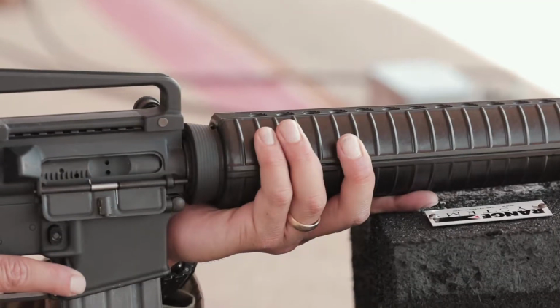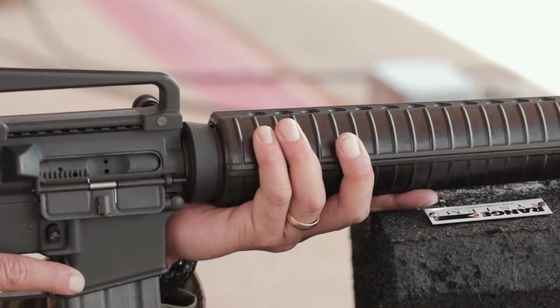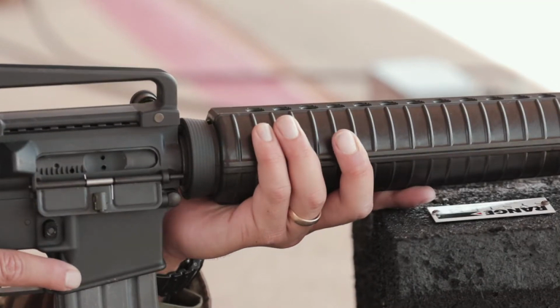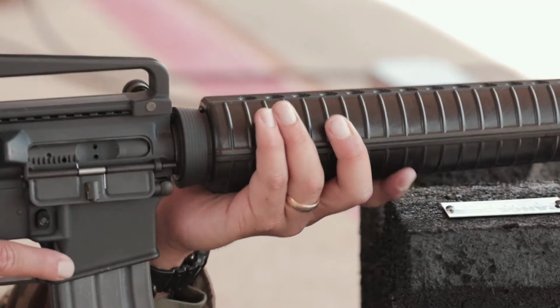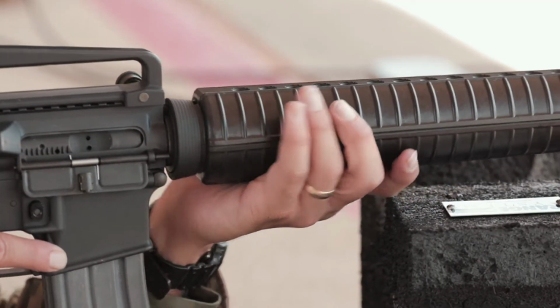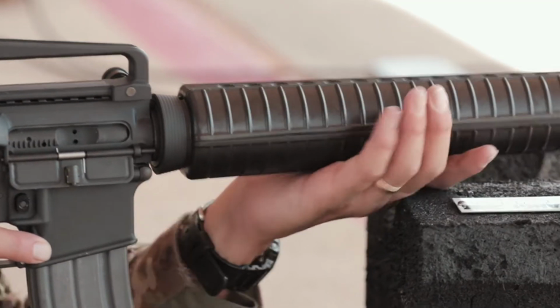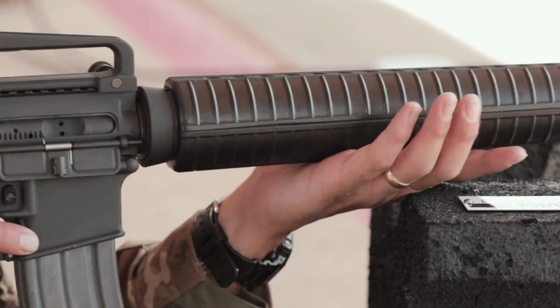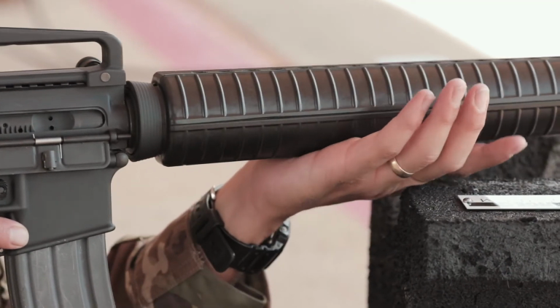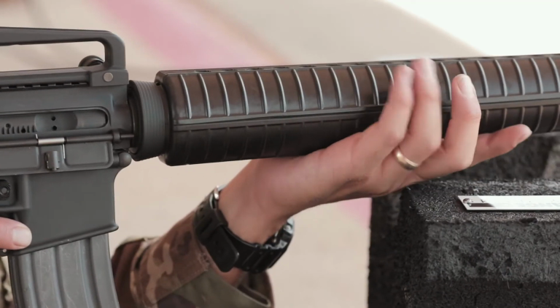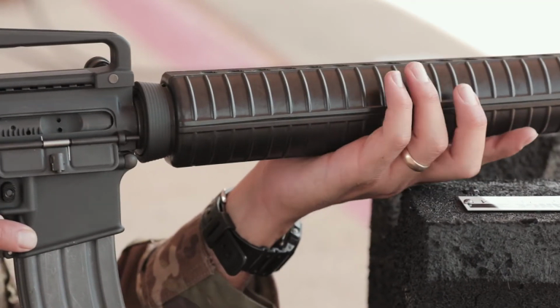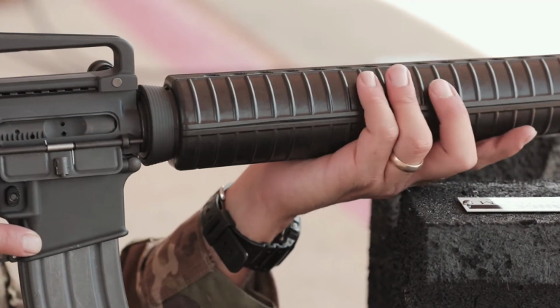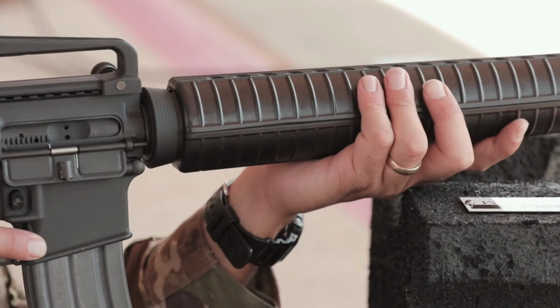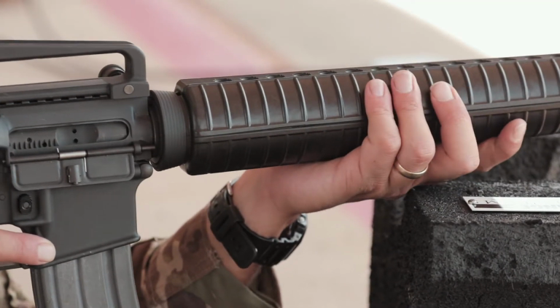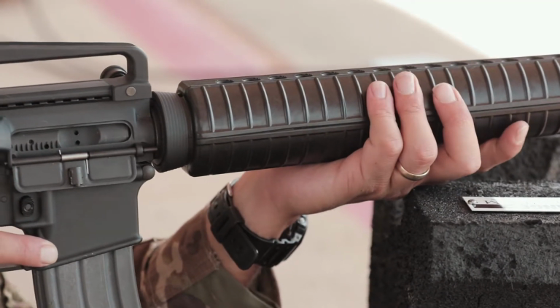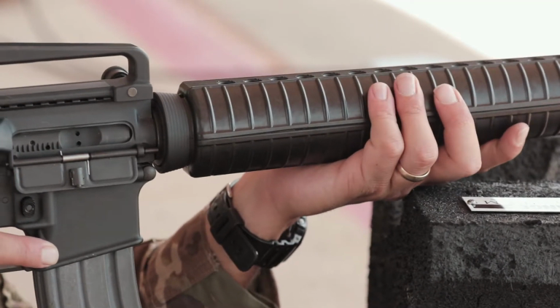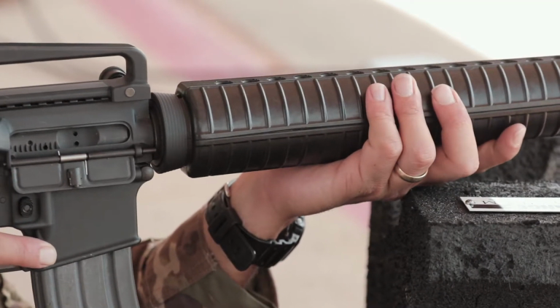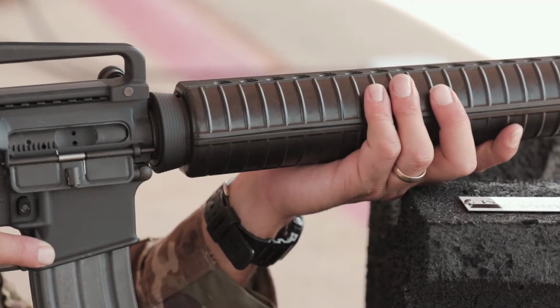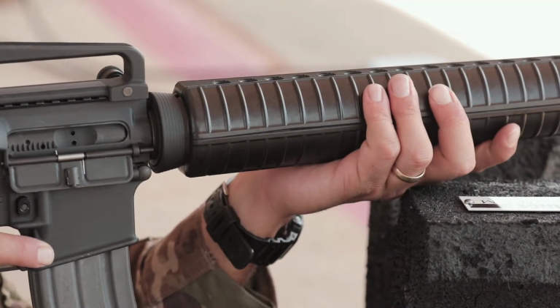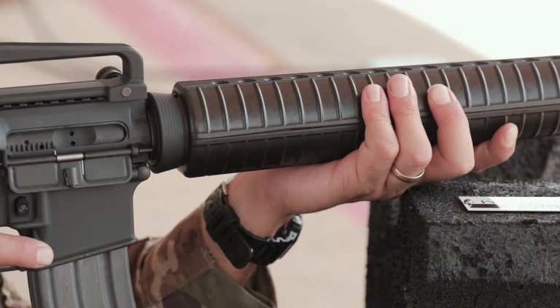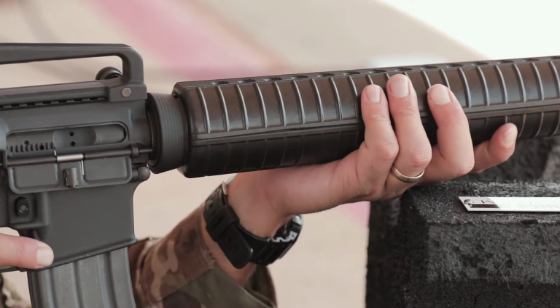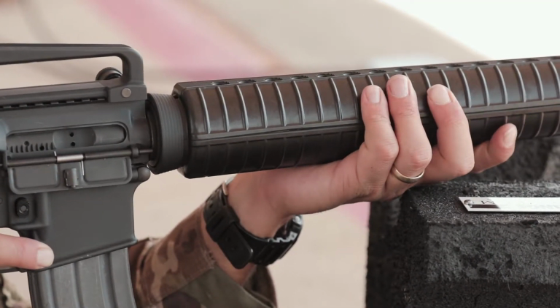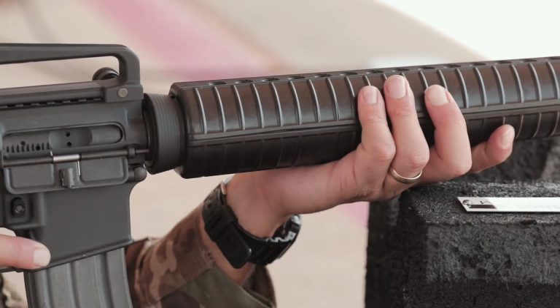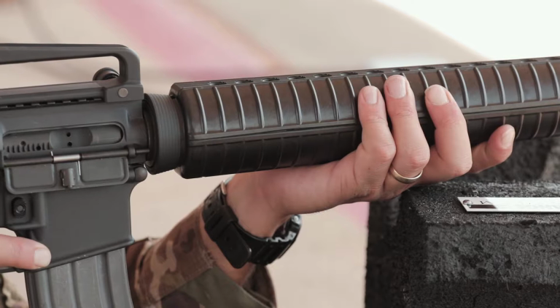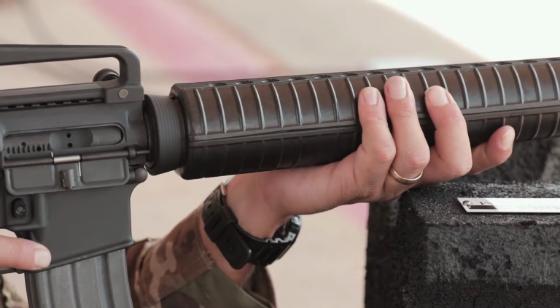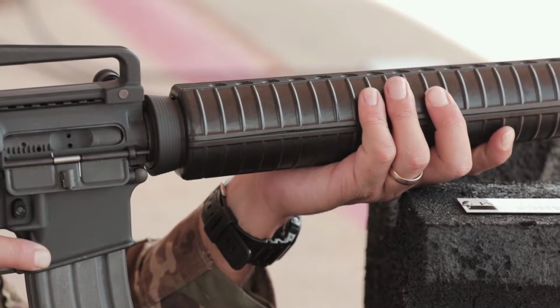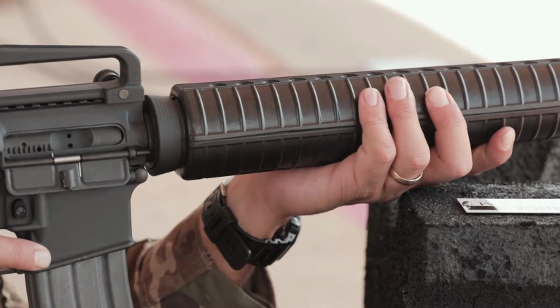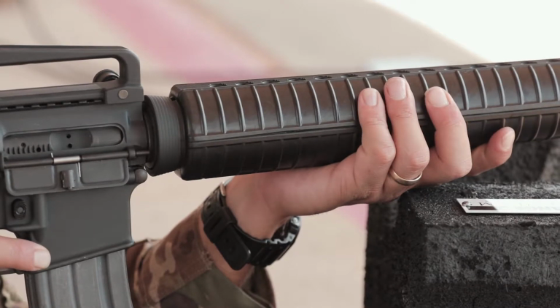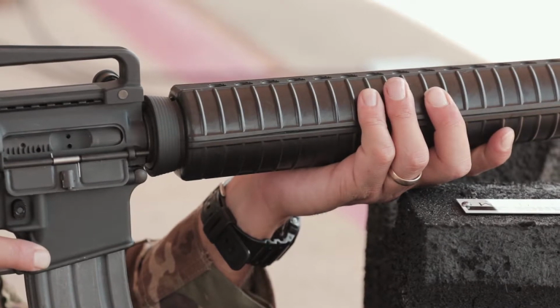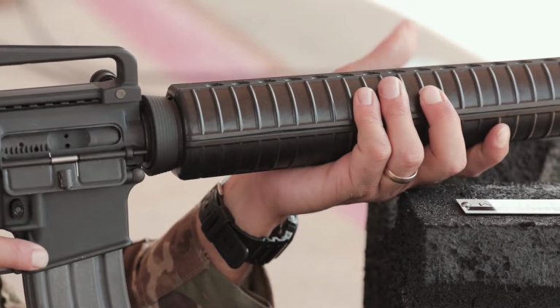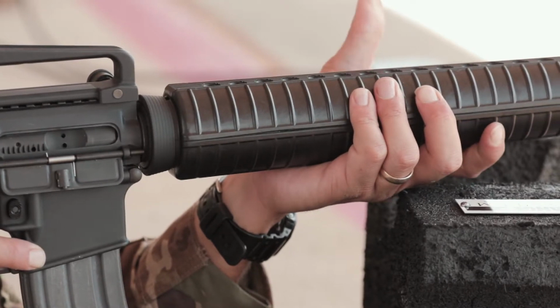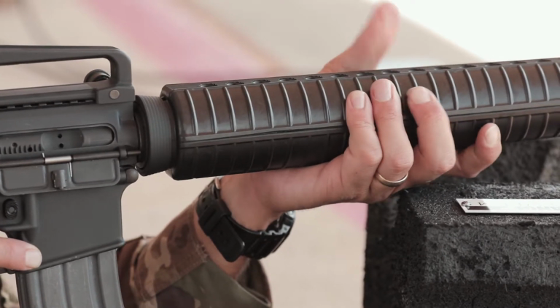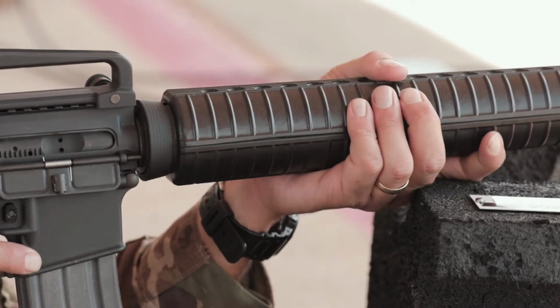You want a little bit of downward pressure on the stock. Your non-firing hand you want as forward as possible to help aid in recoil management, with your thumb wrapped over the top if you can get there.